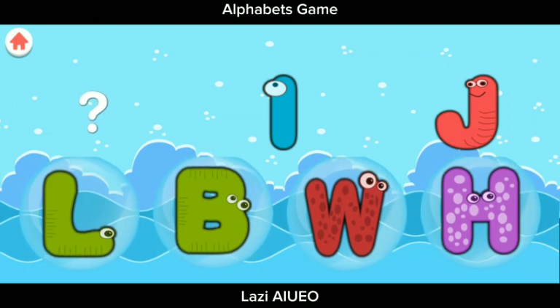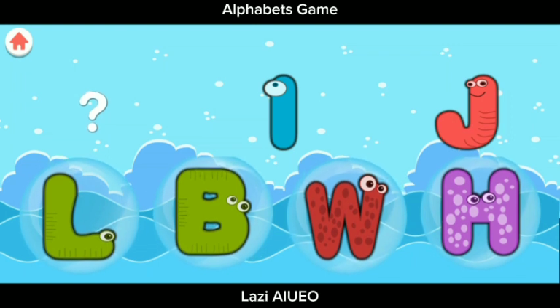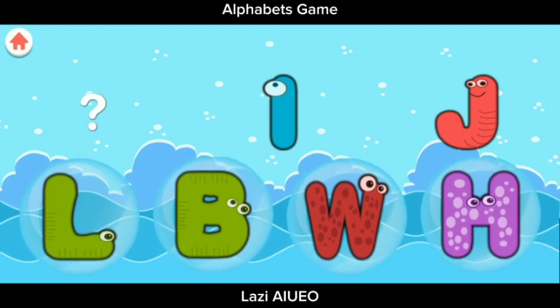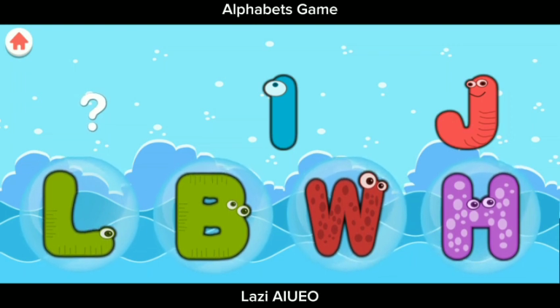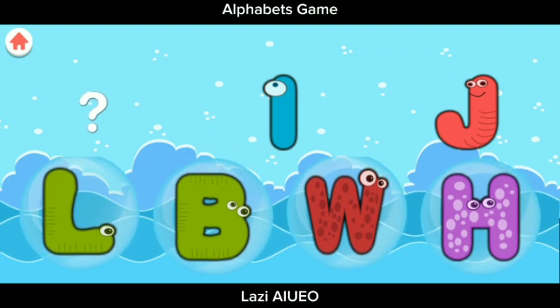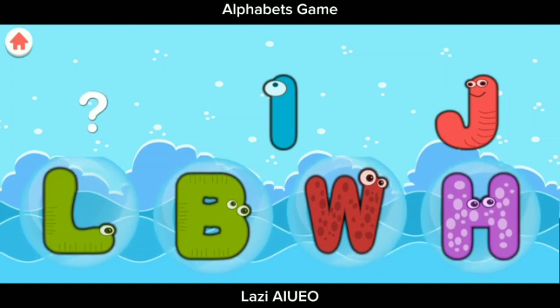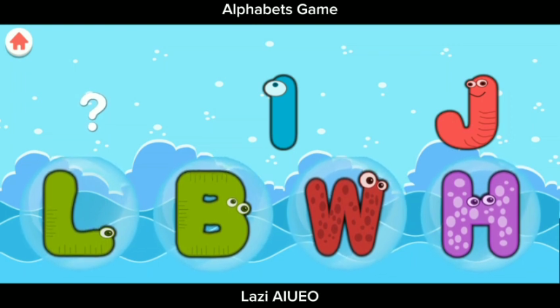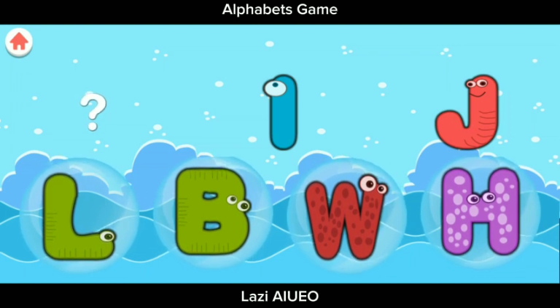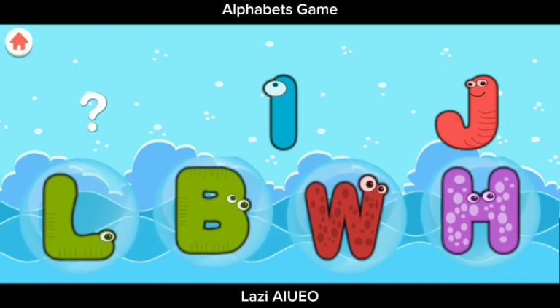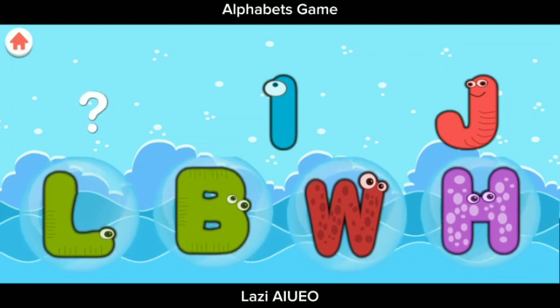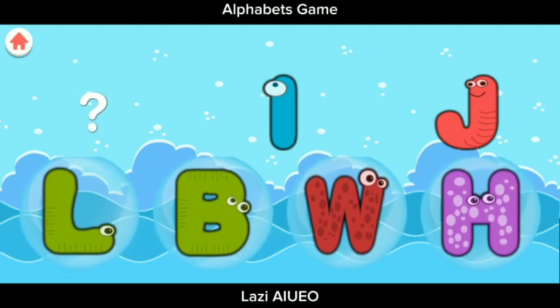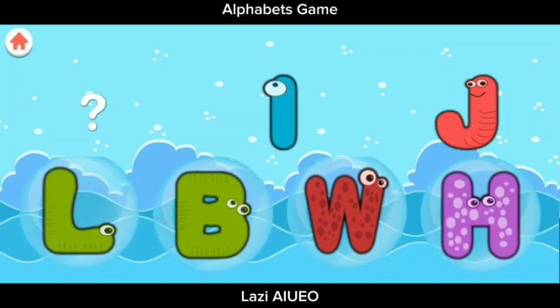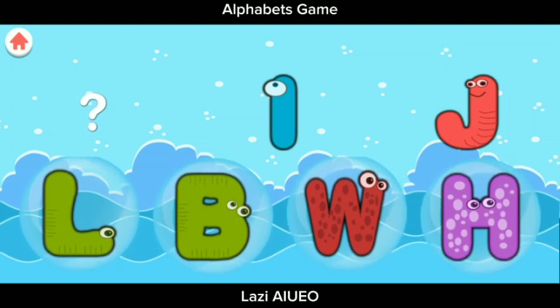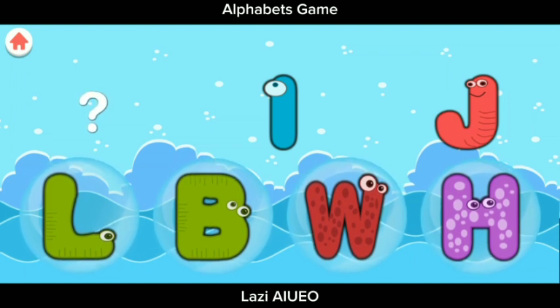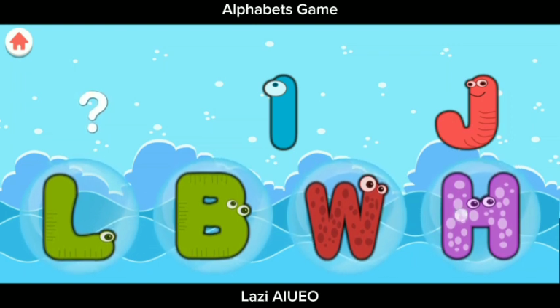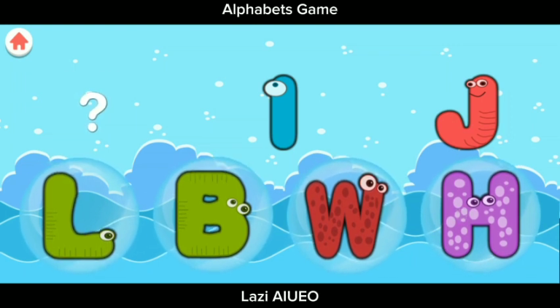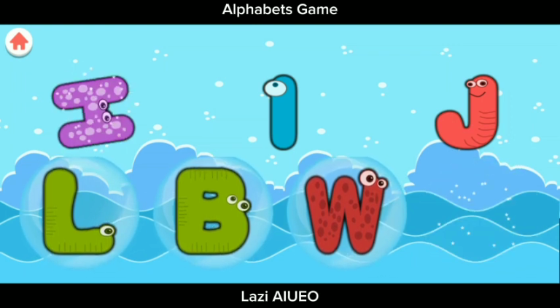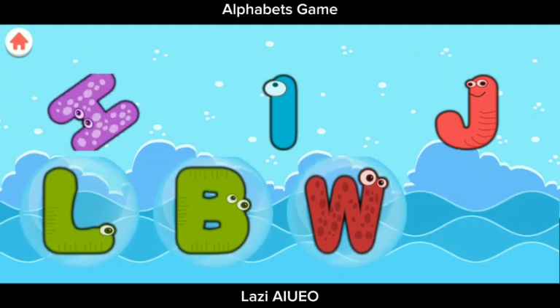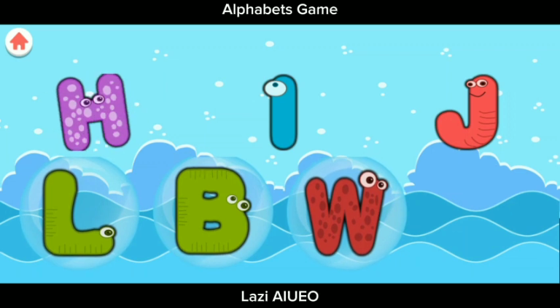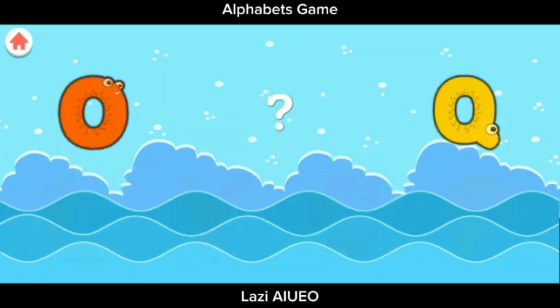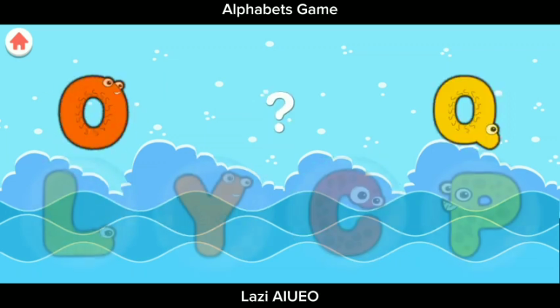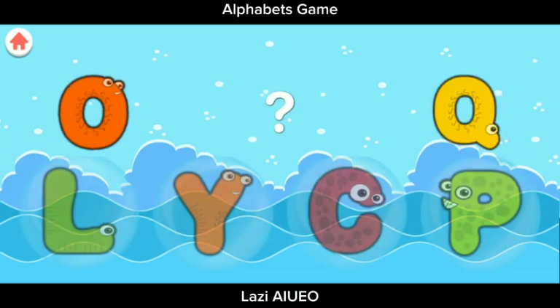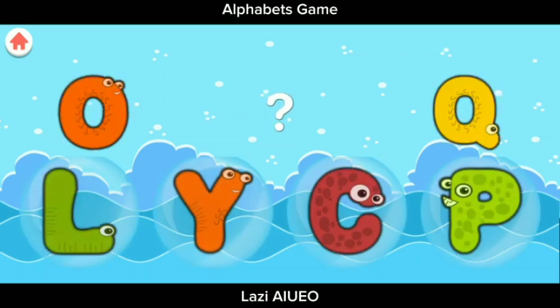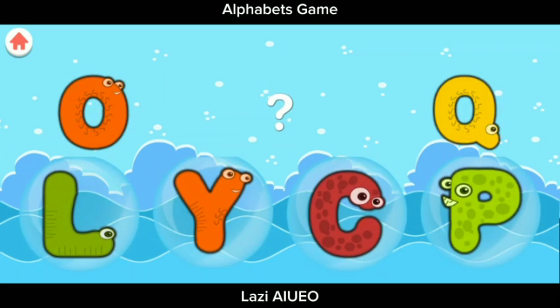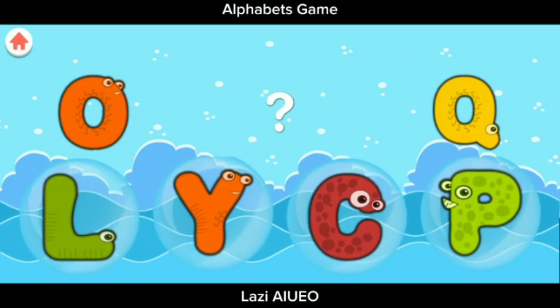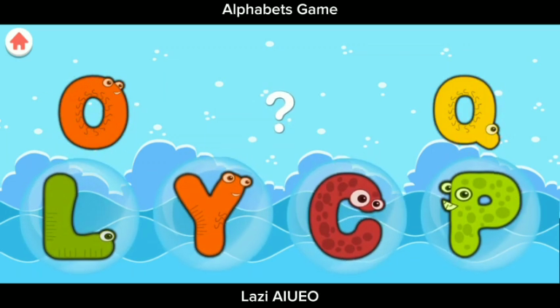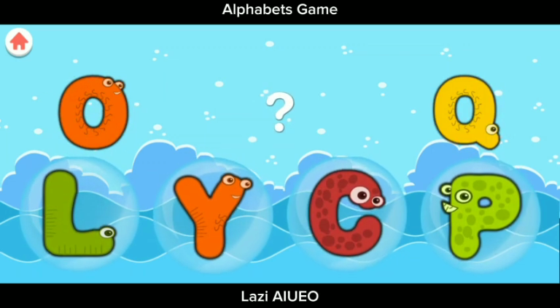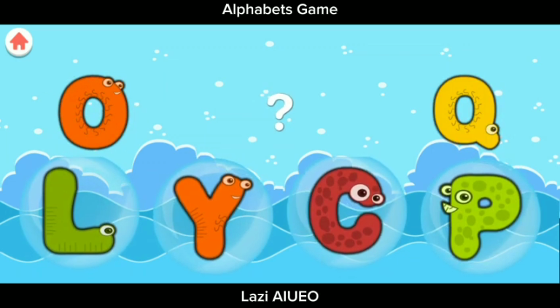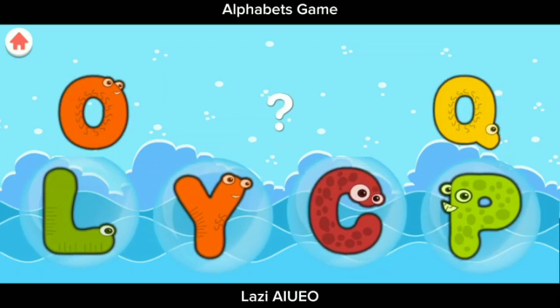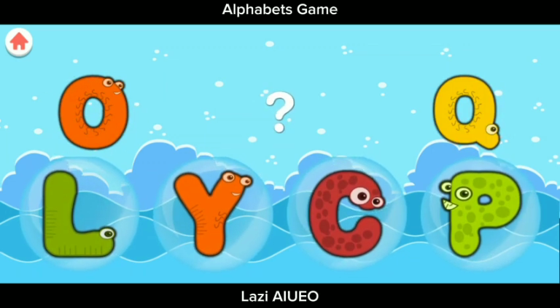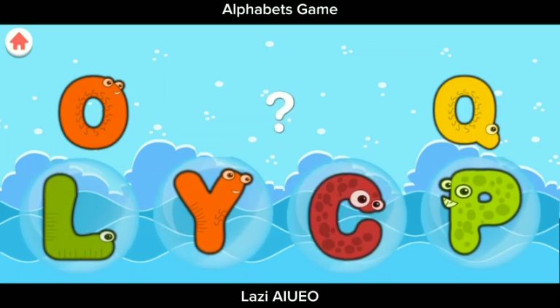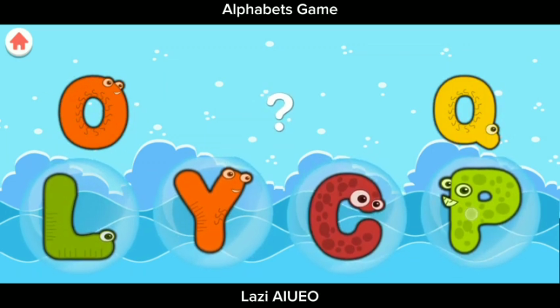A, B, C, D, E, F, G, H, I. H. Complete the Pattern.